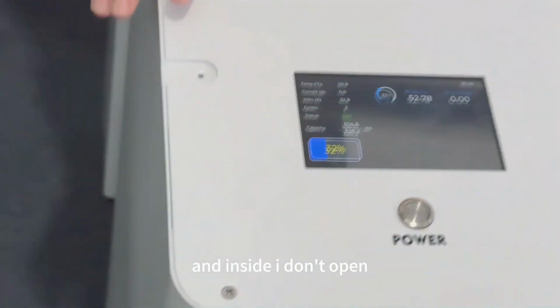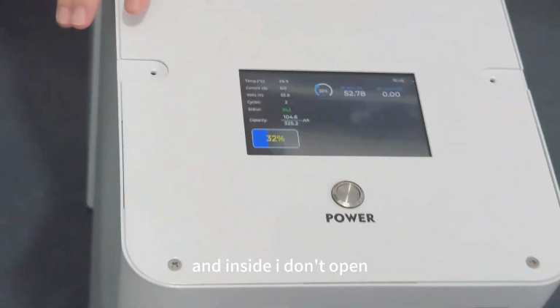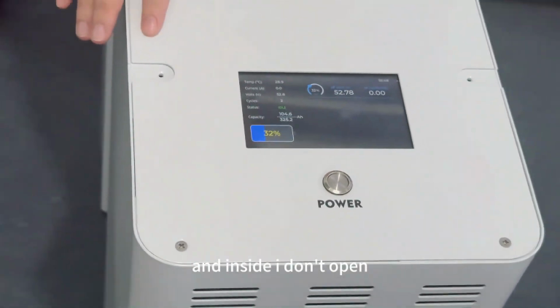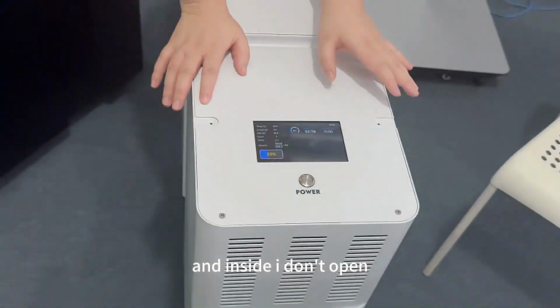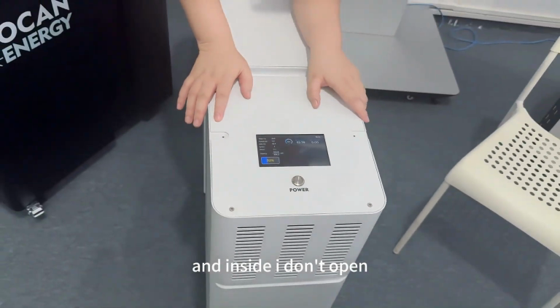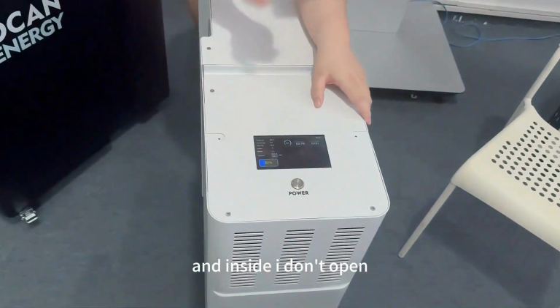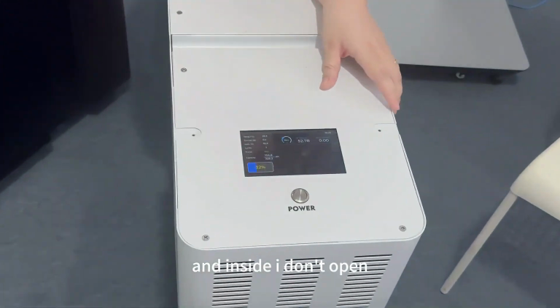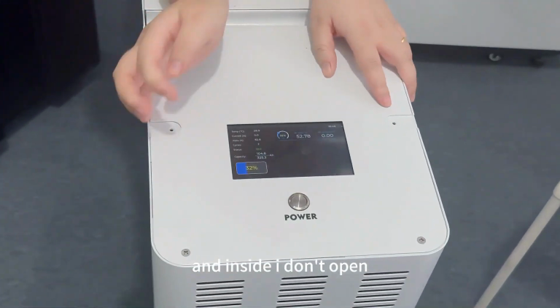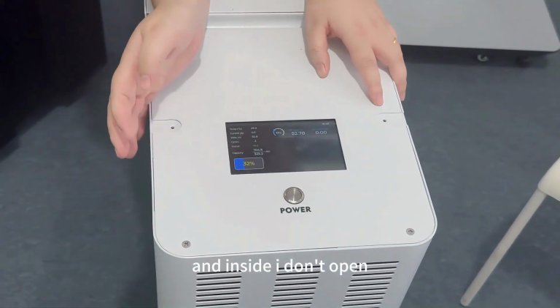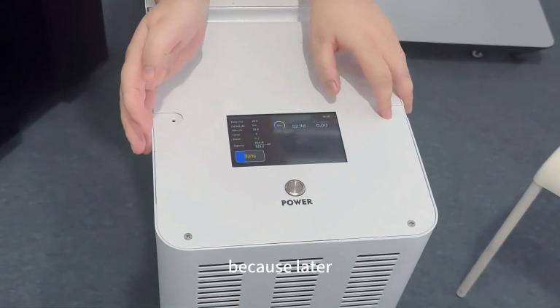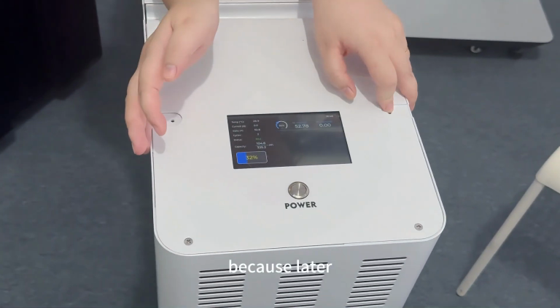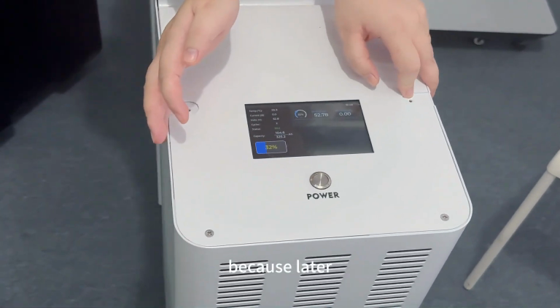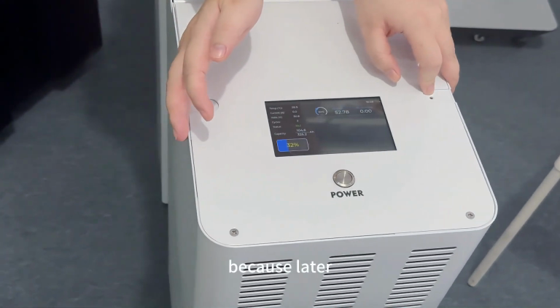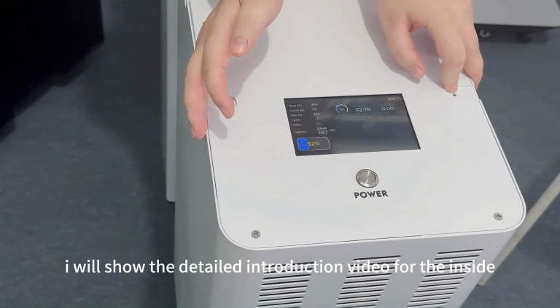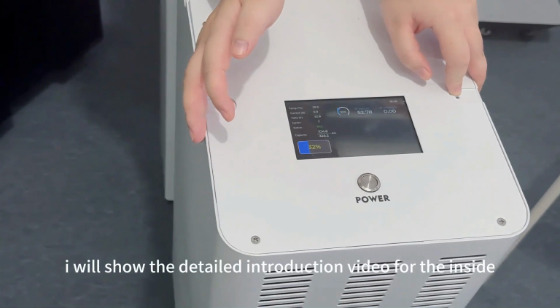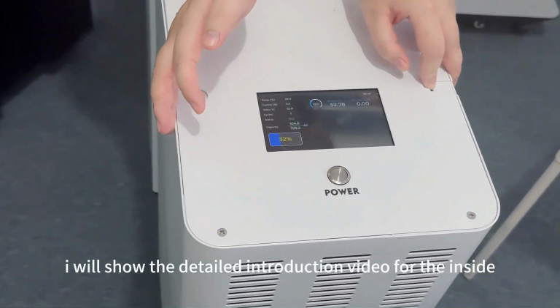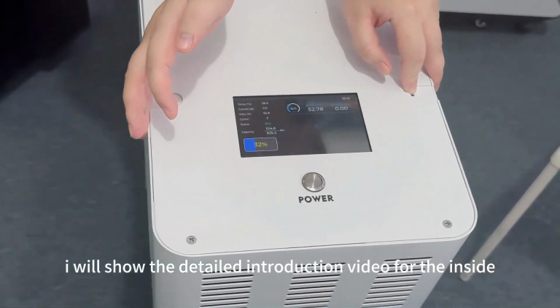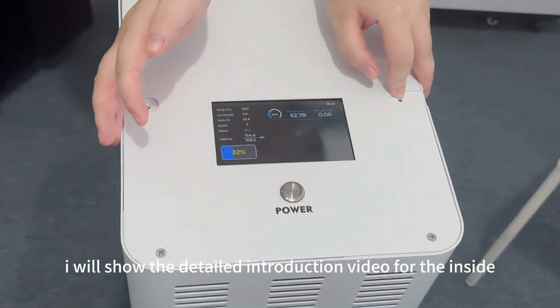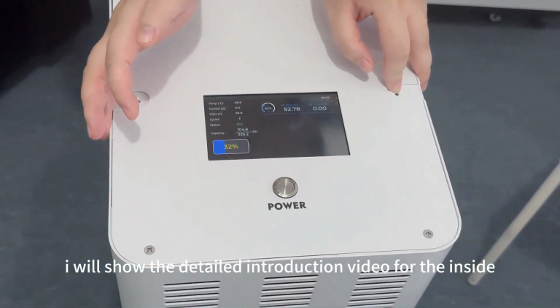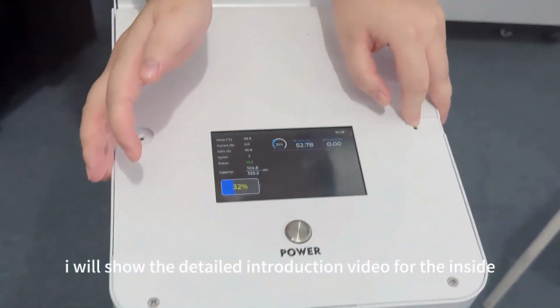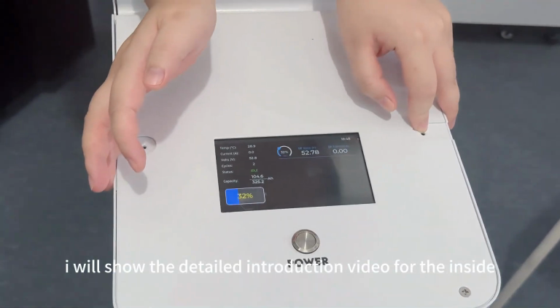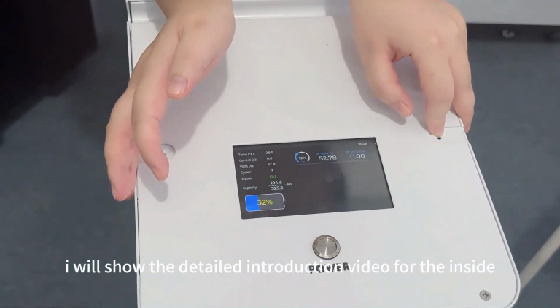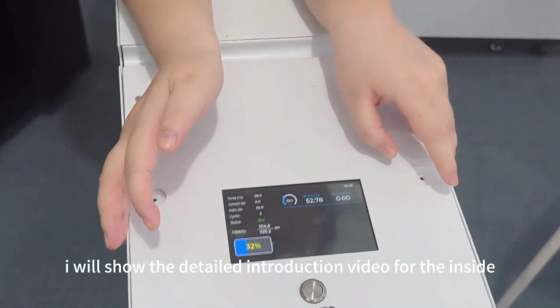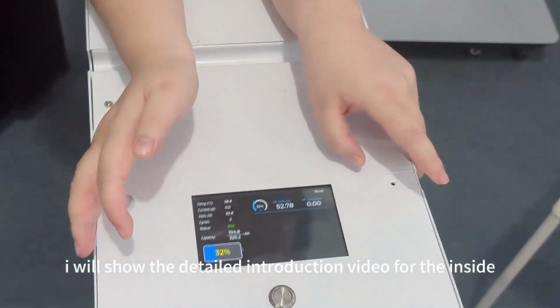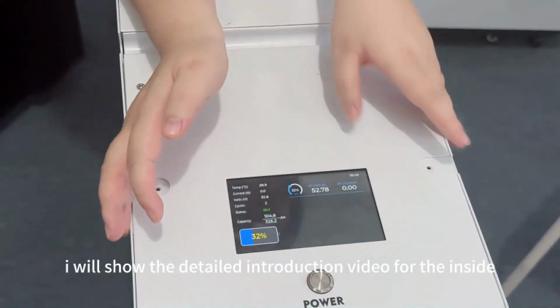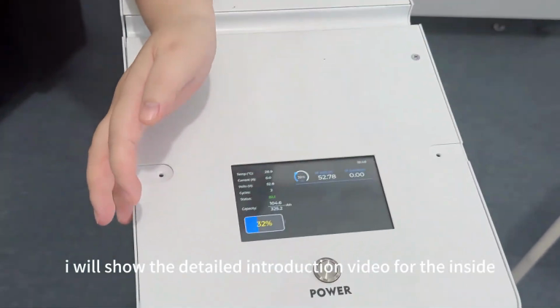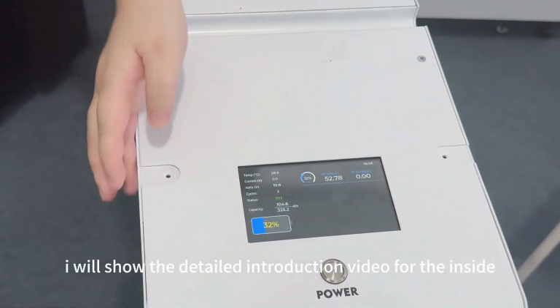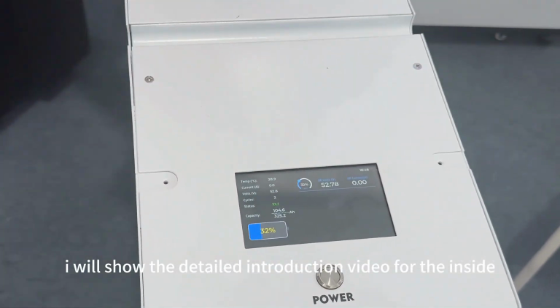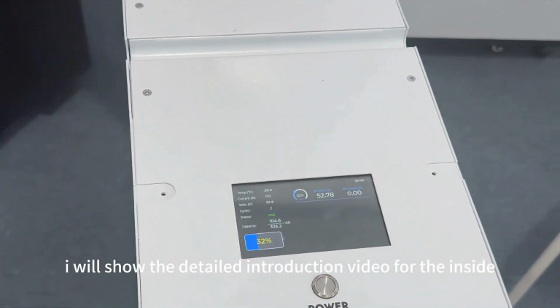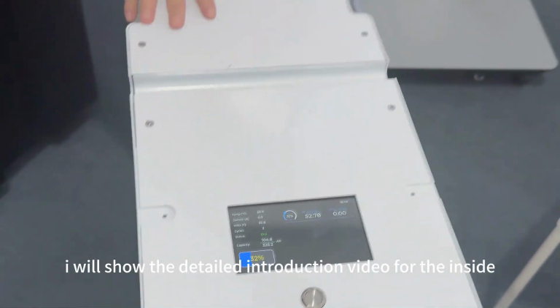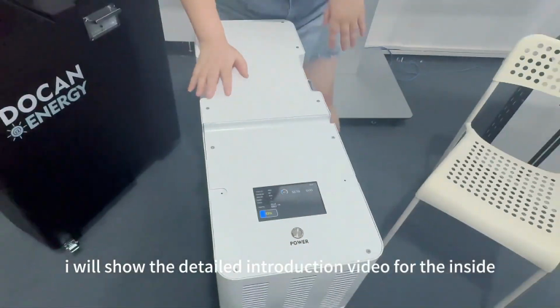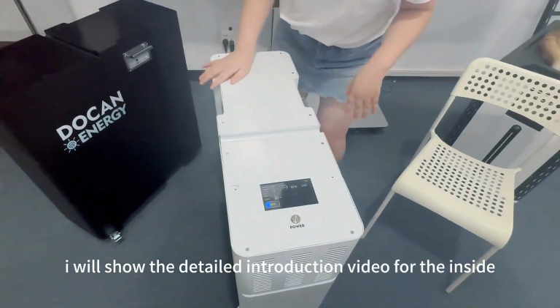I won't open the inside right now because I will show a detailed introduction video later. Thank you.